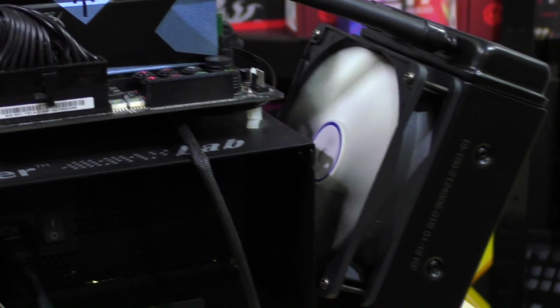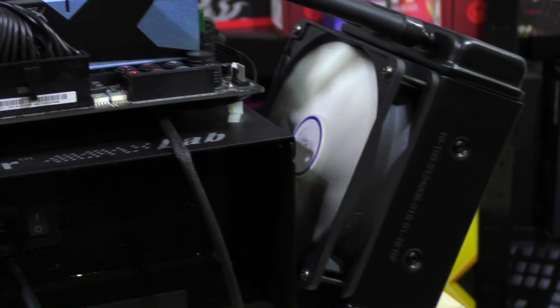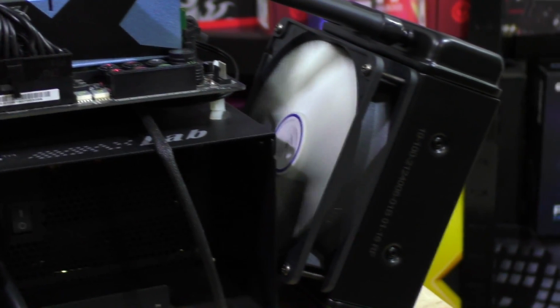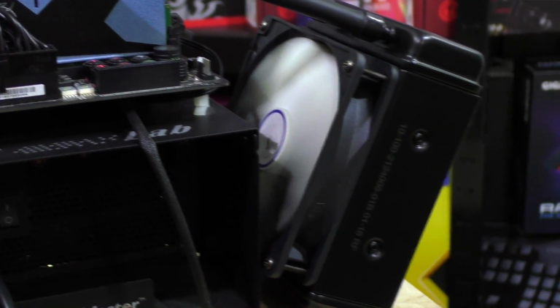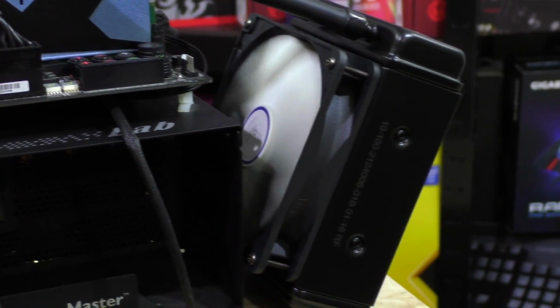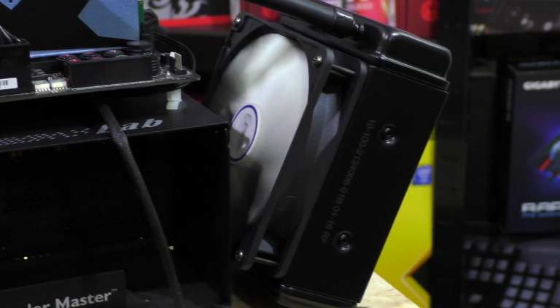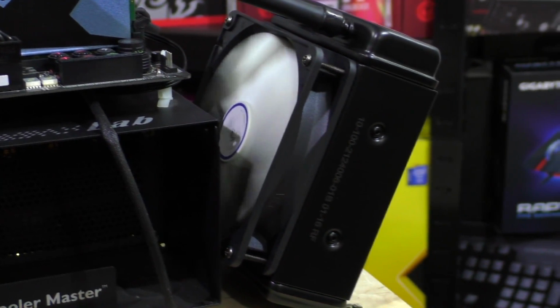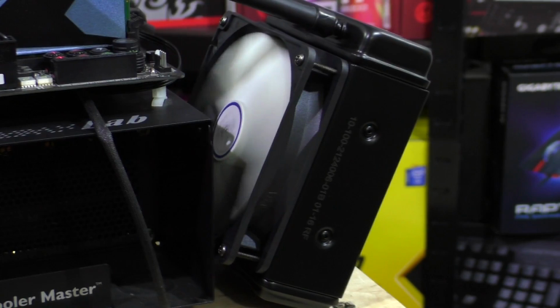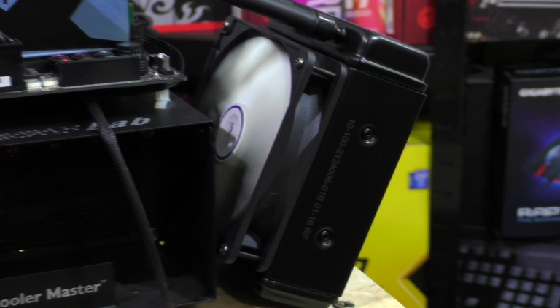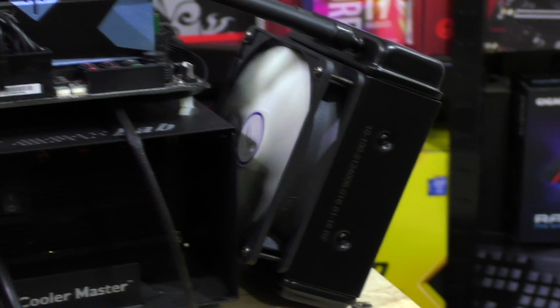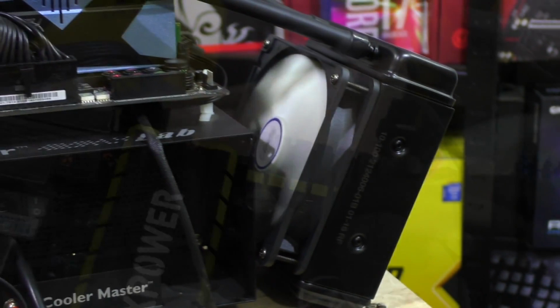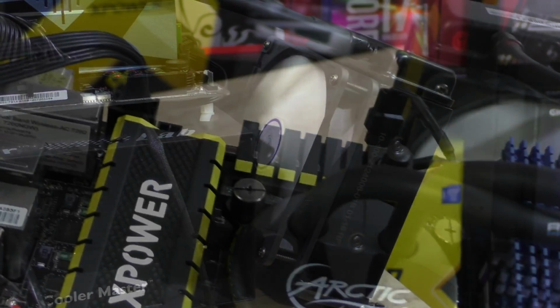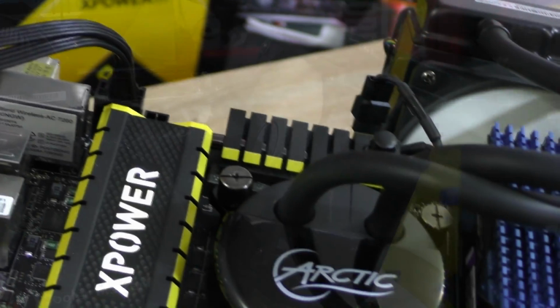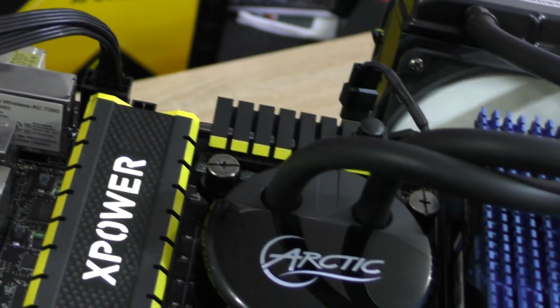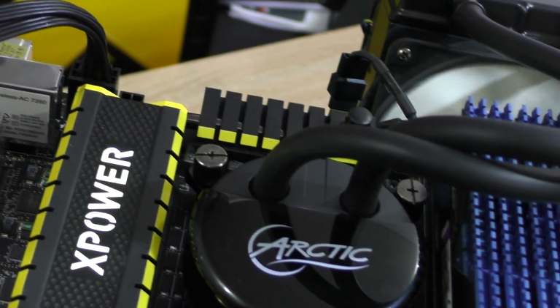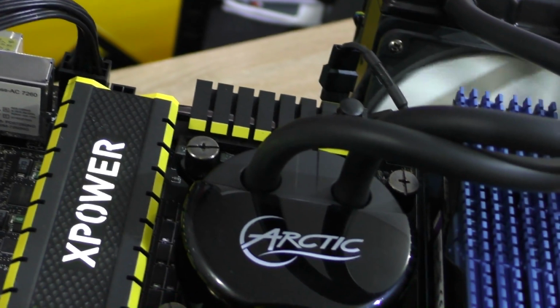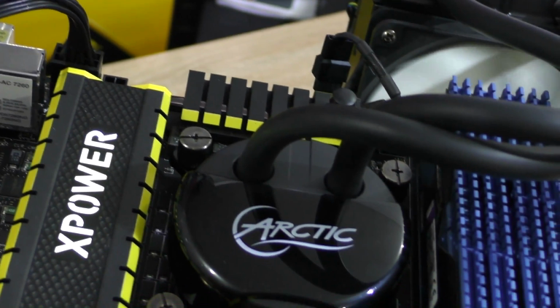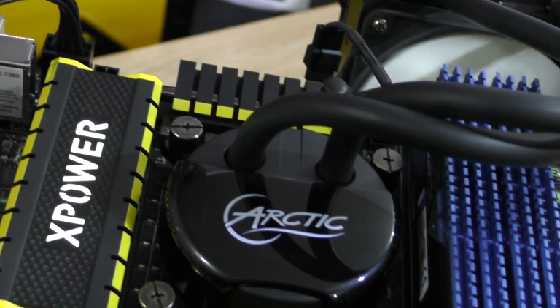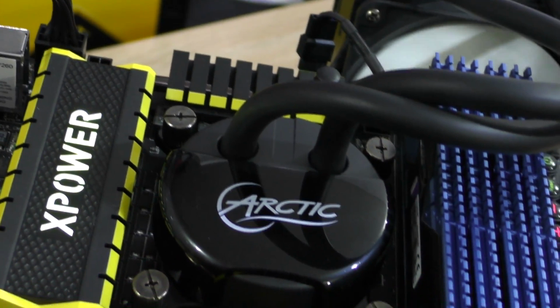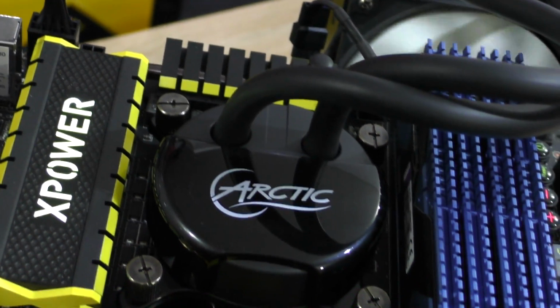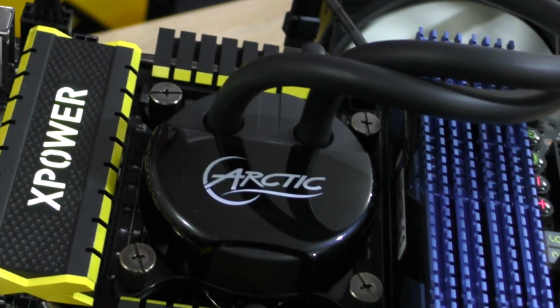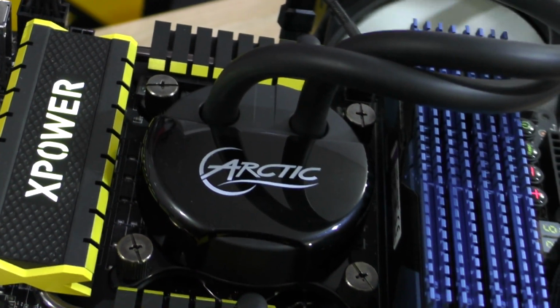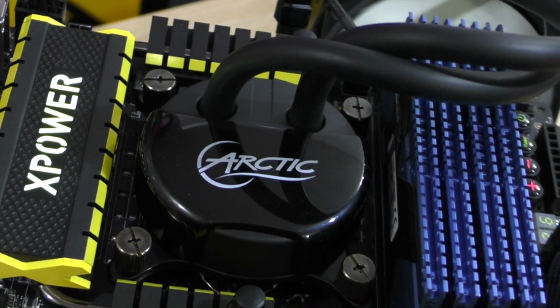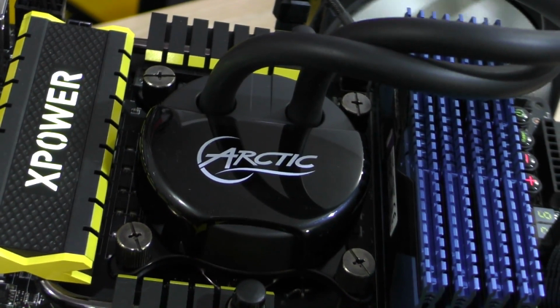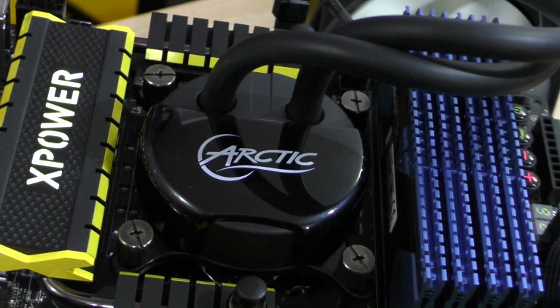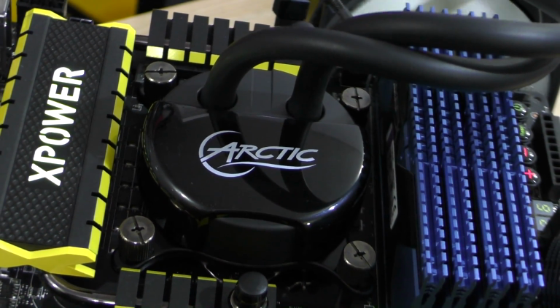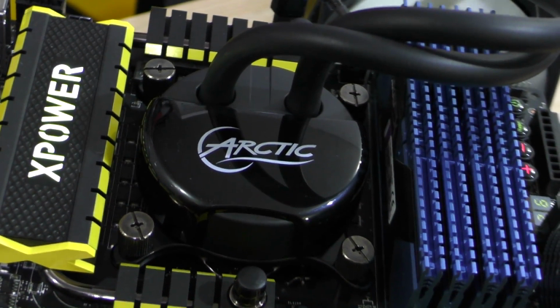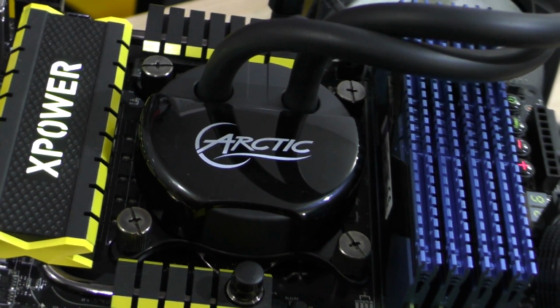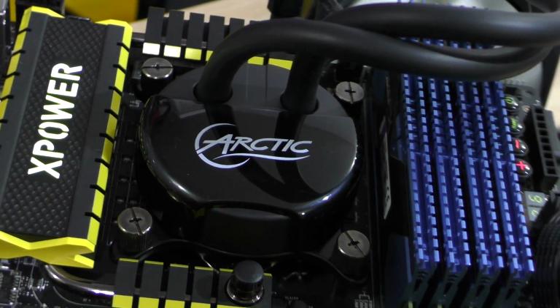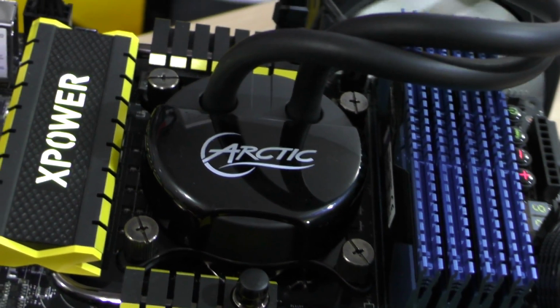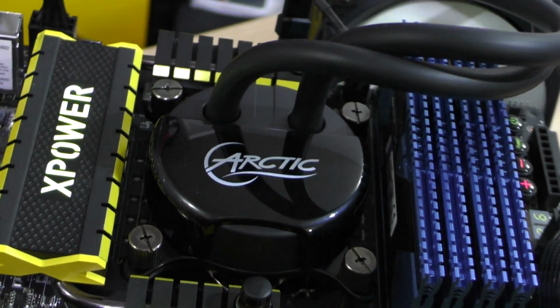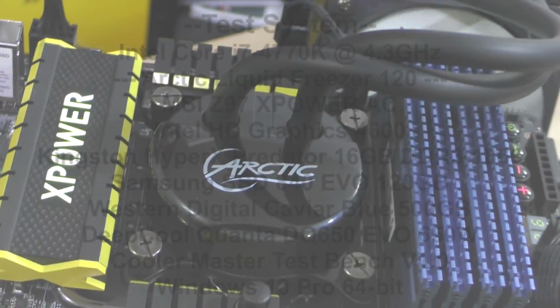Now with all that aside, let's go ahead and run some stress testing on the CPU to get it hot. Will this AIO unit do a good job? Let's see.